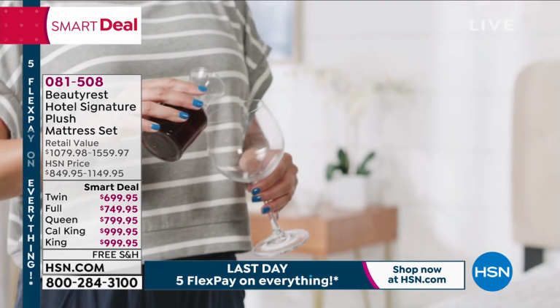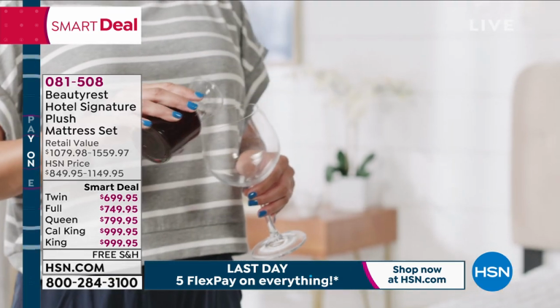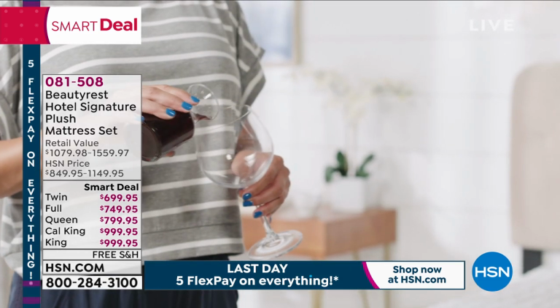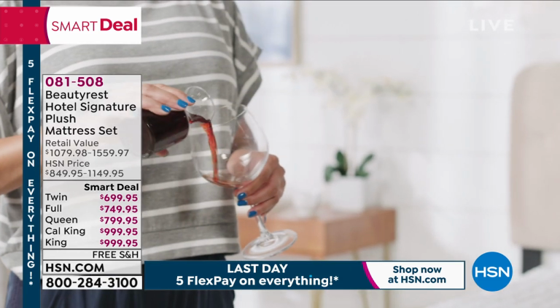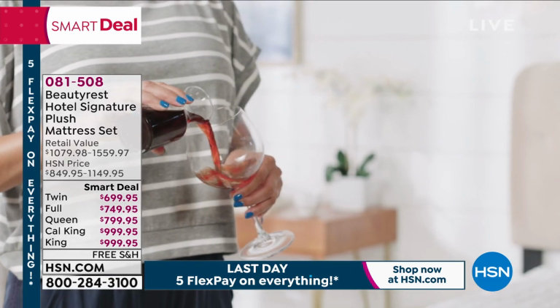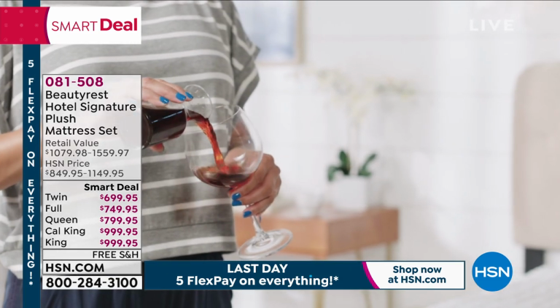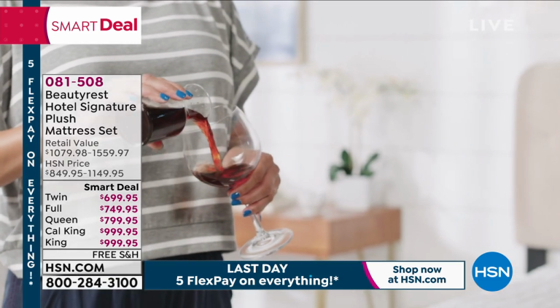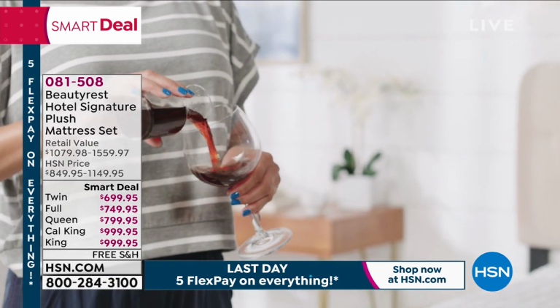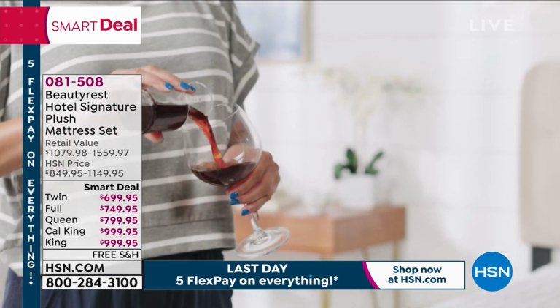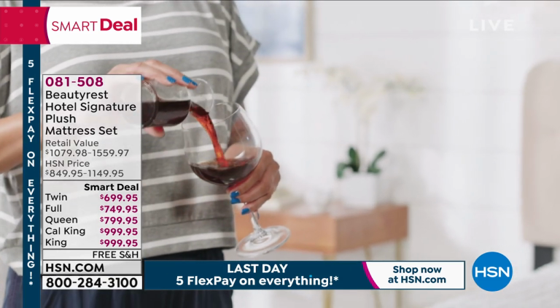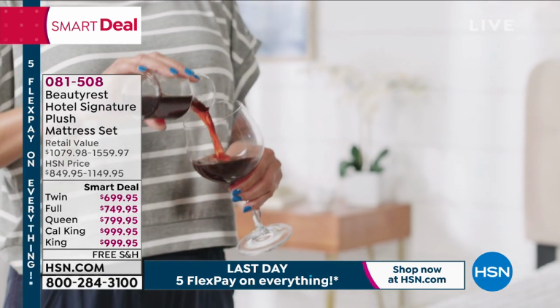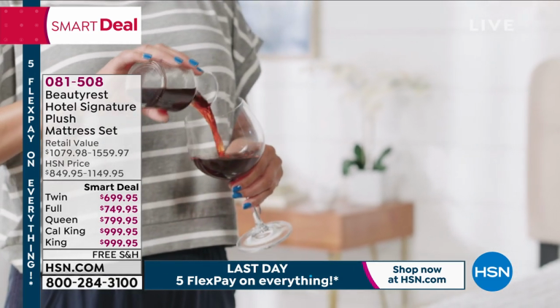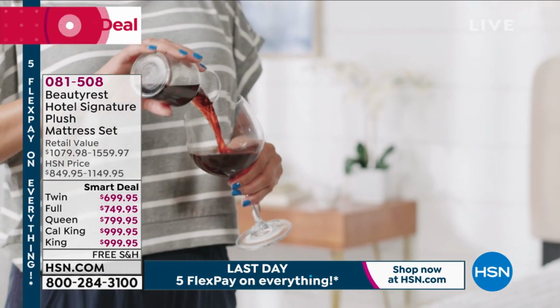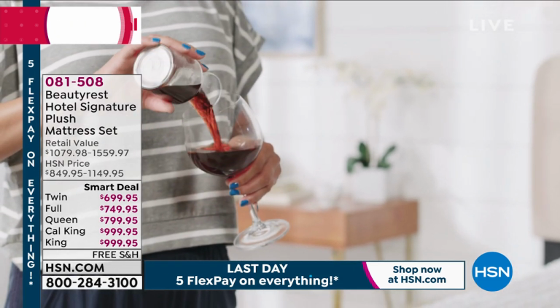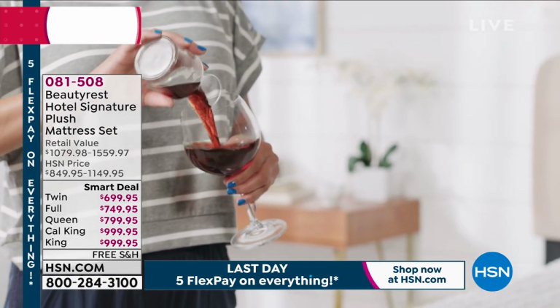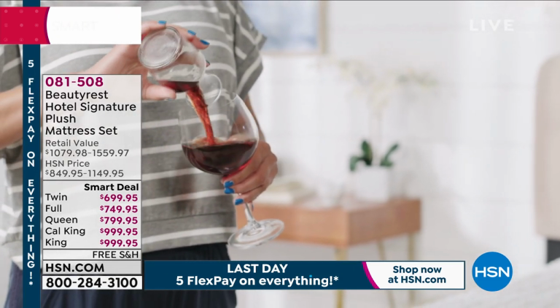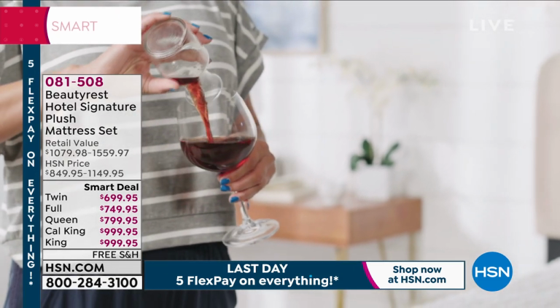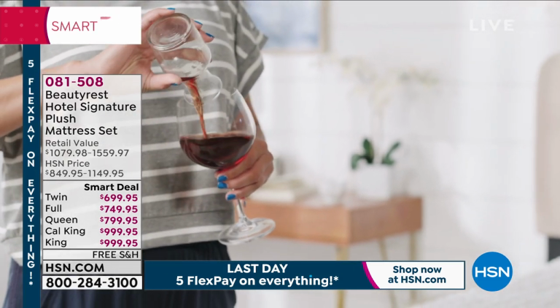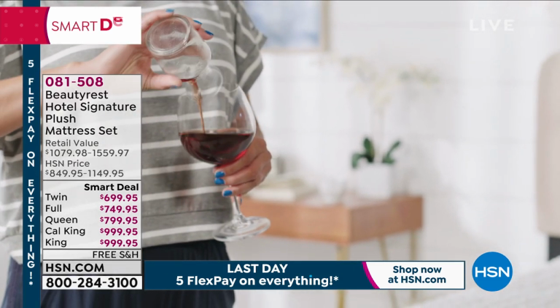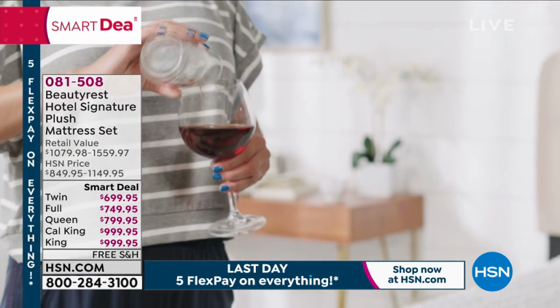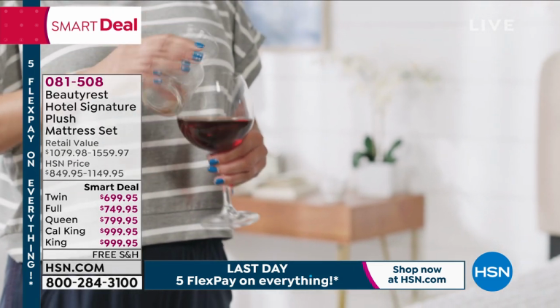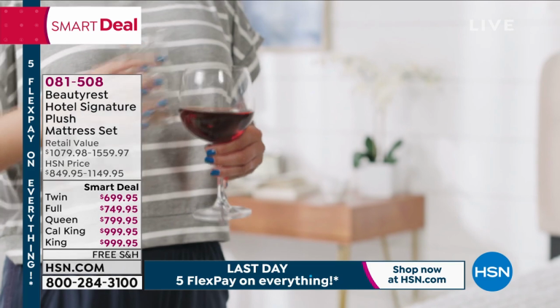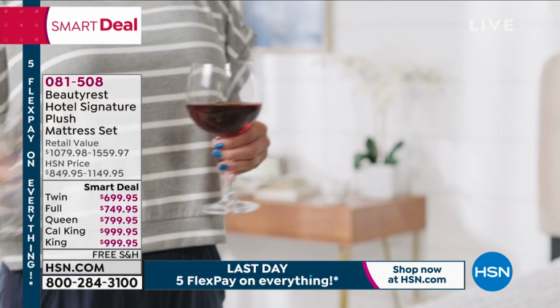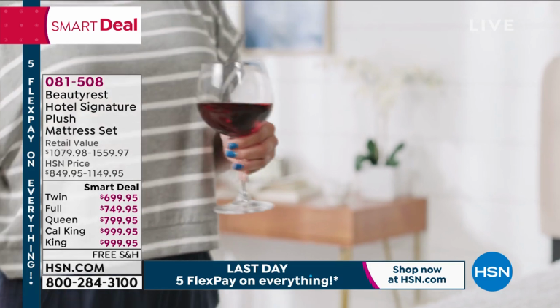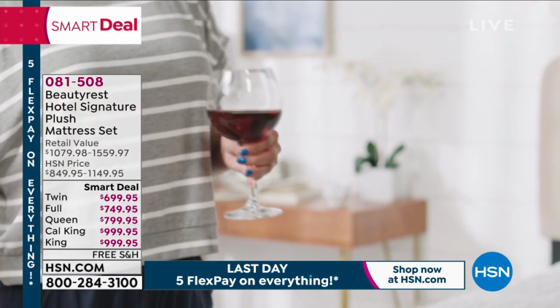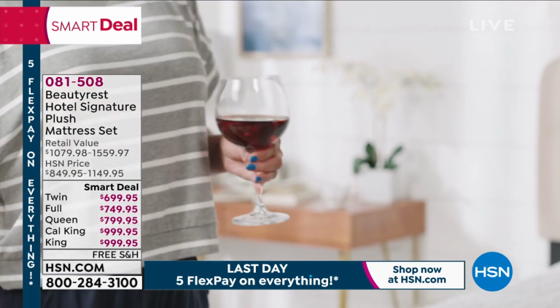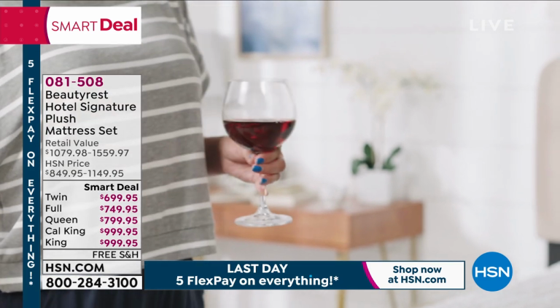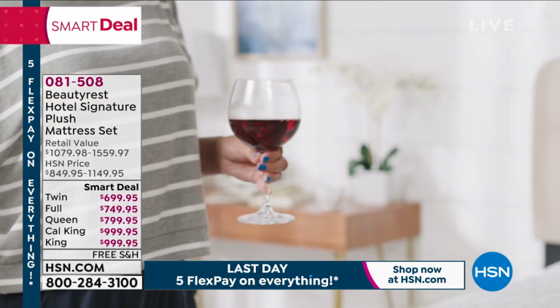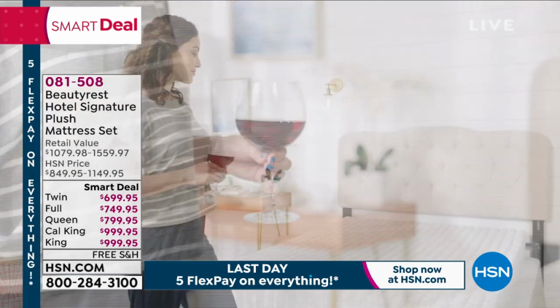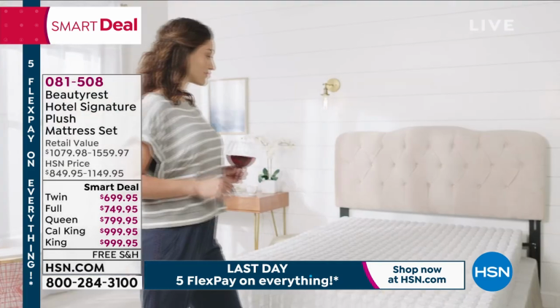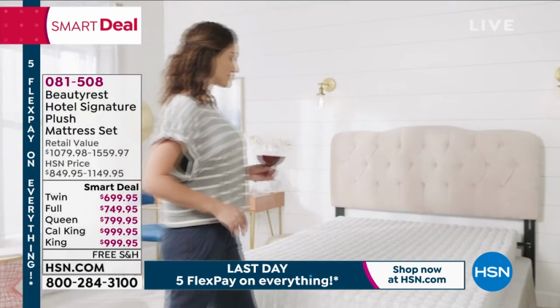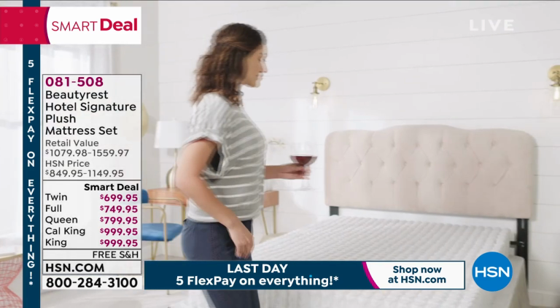We've got twin, full, queen, California king, and king — all sizes under $1,000.